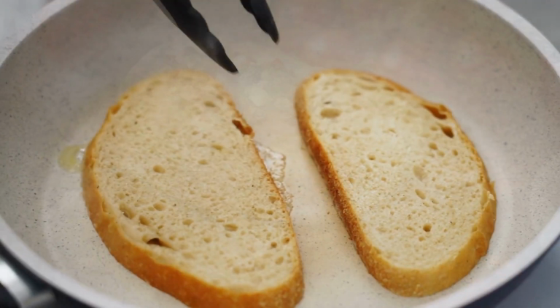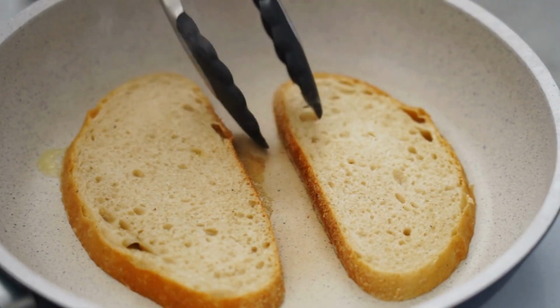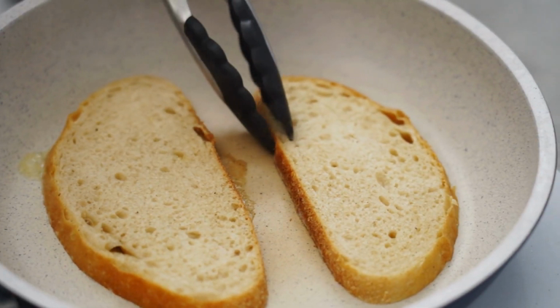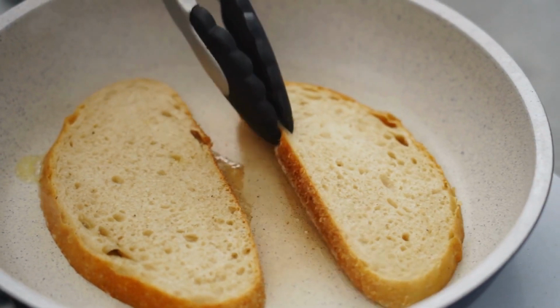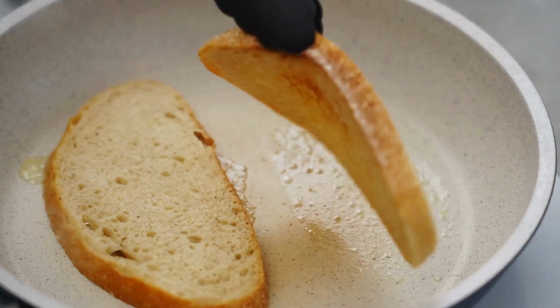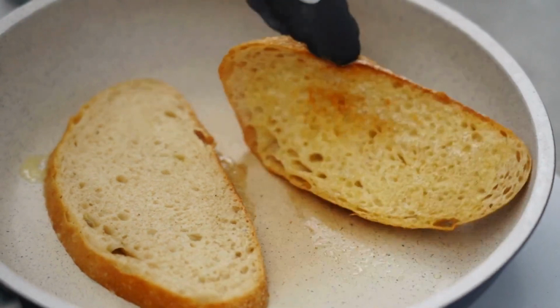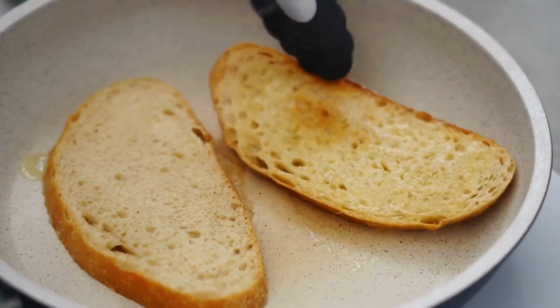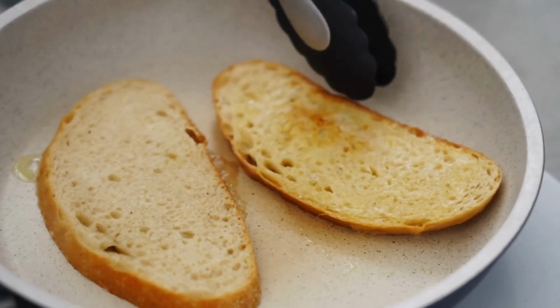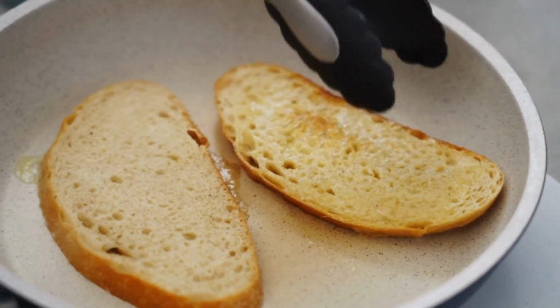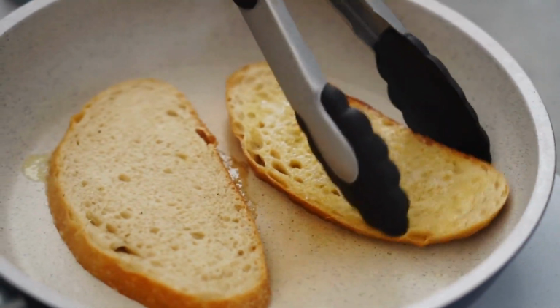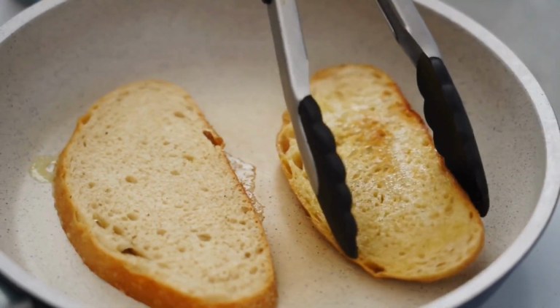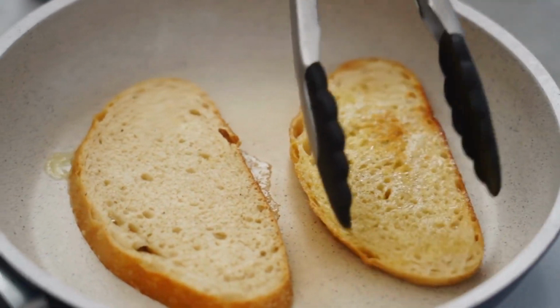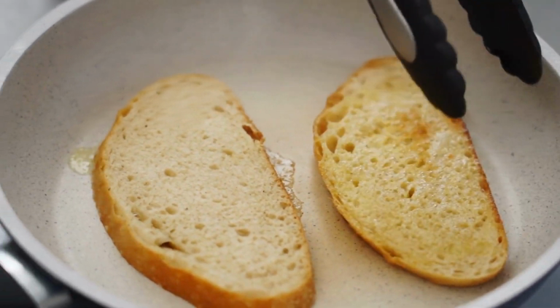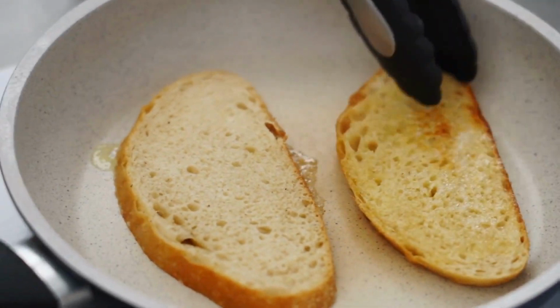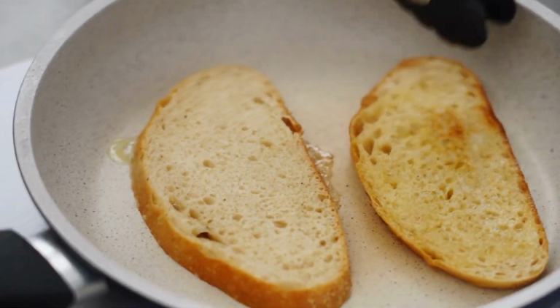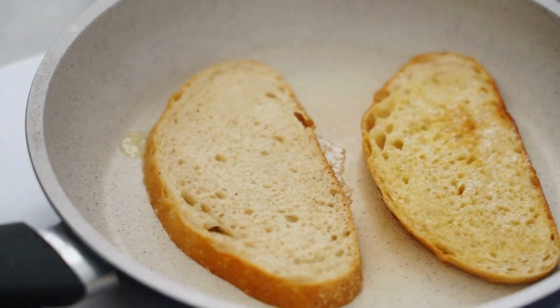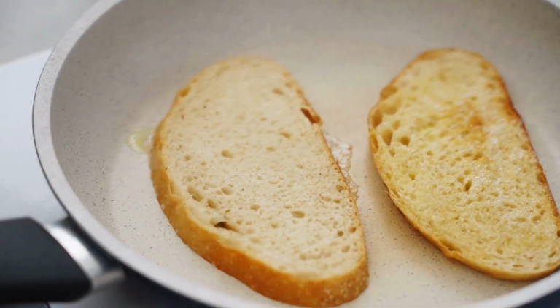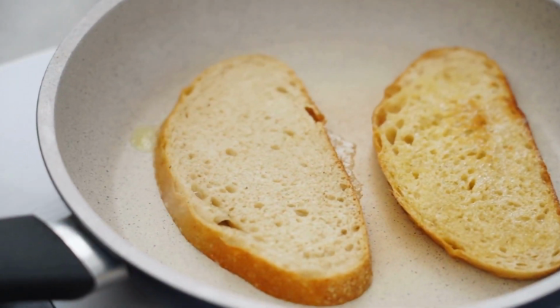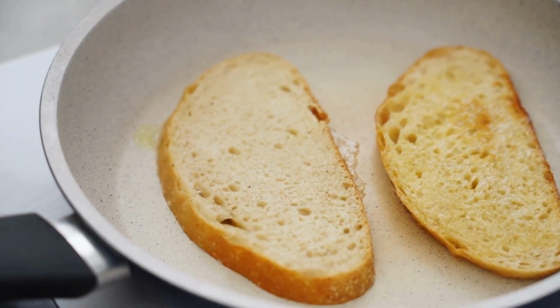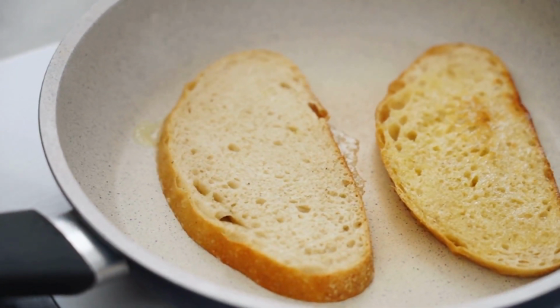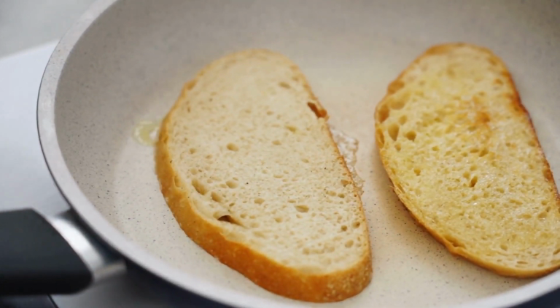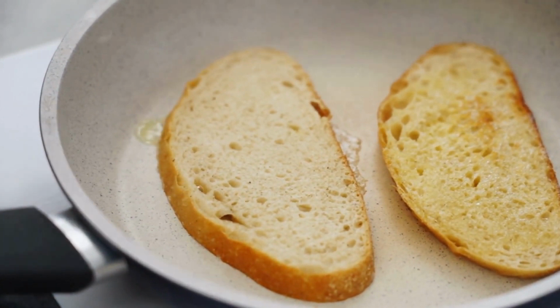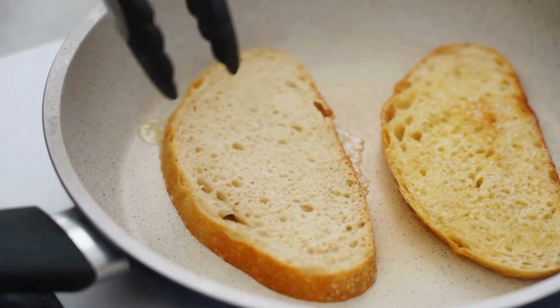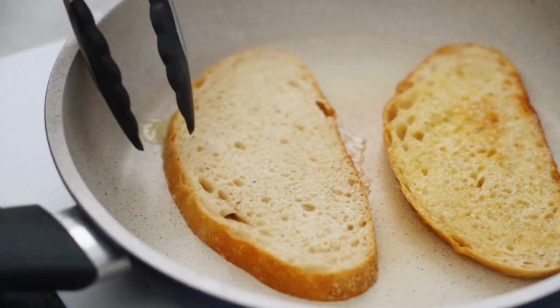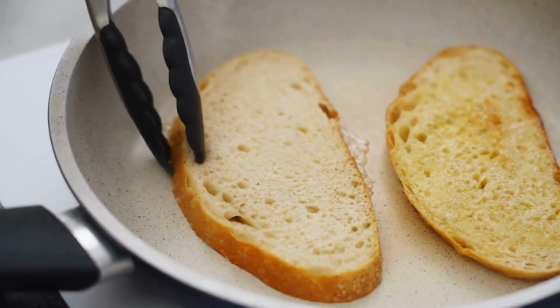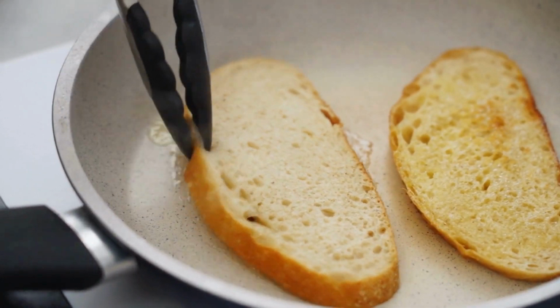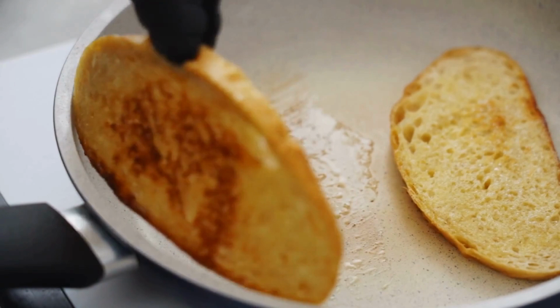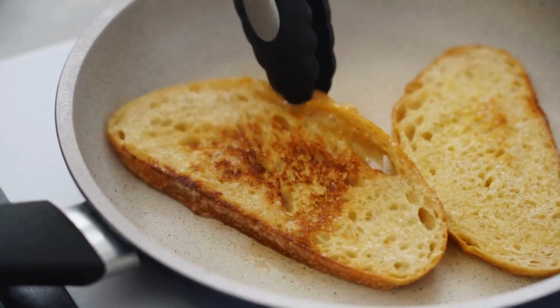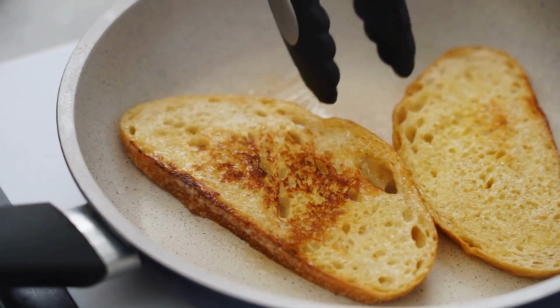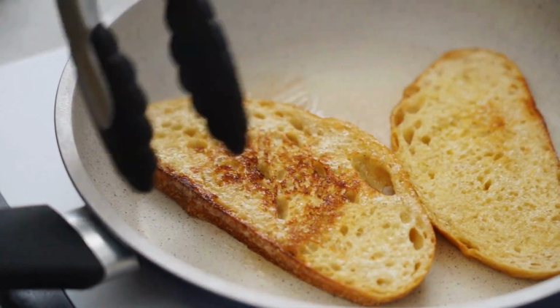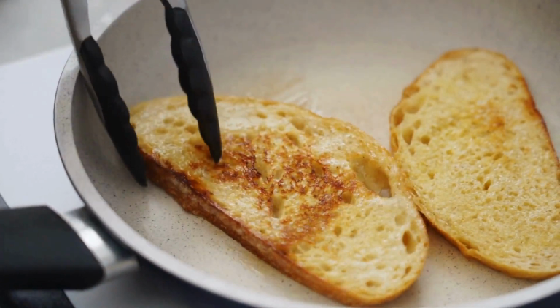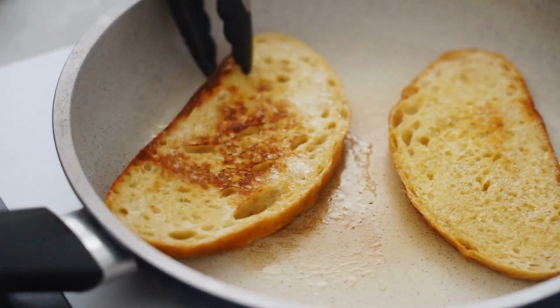Toast the bread. Toast the slices of whole grain bread to your liking. You can use a toaster or a toaster oven.